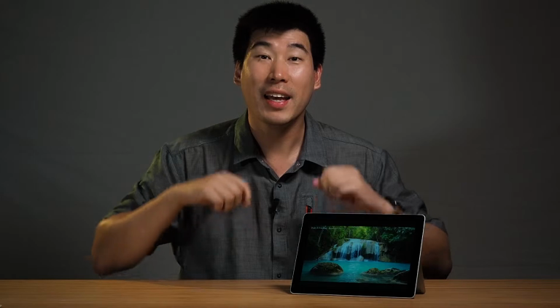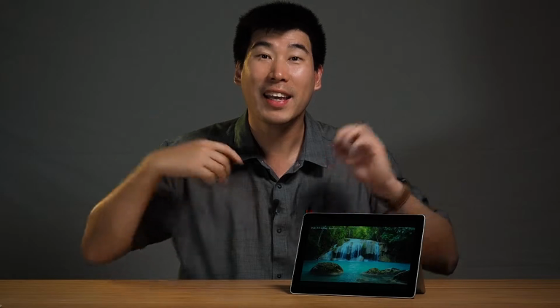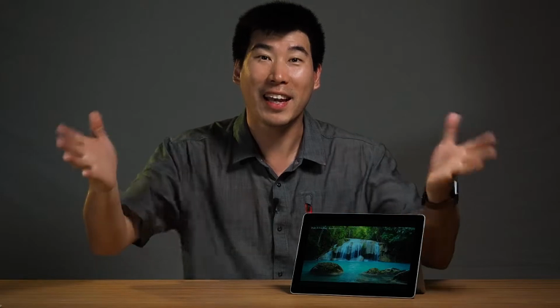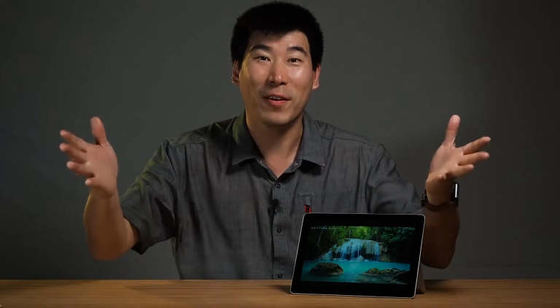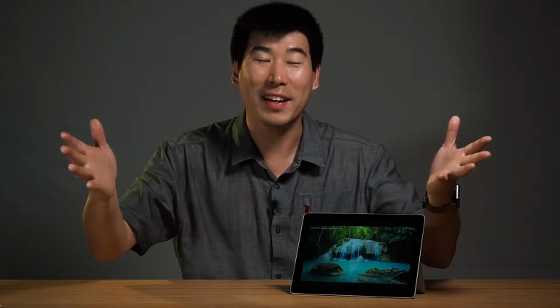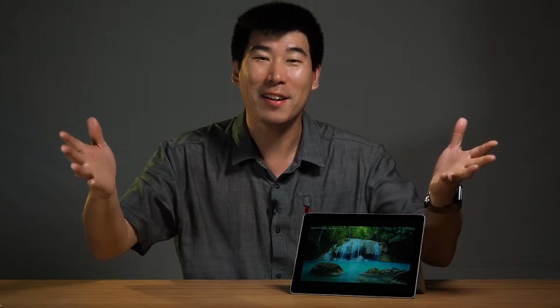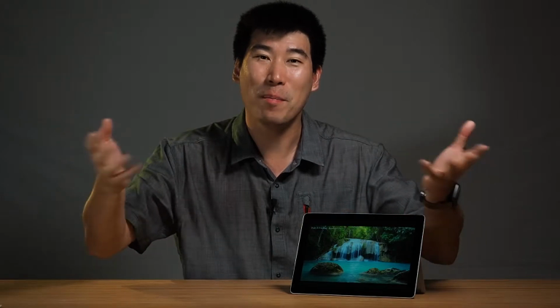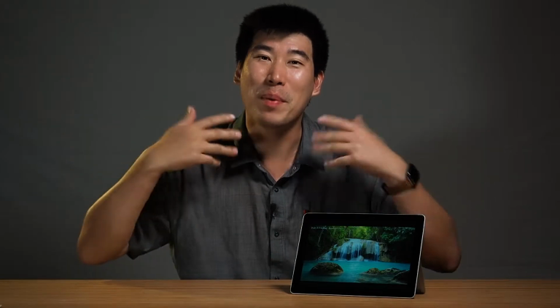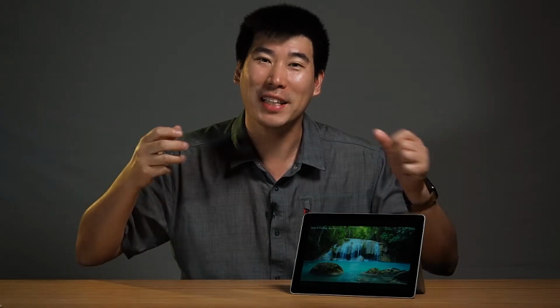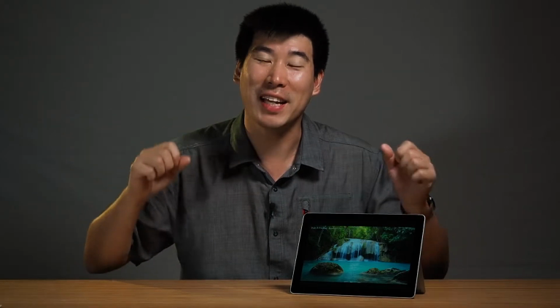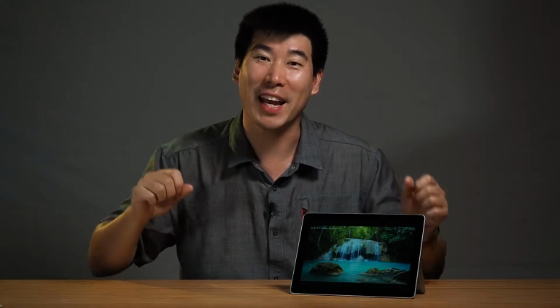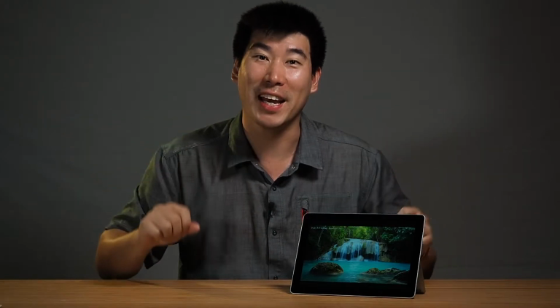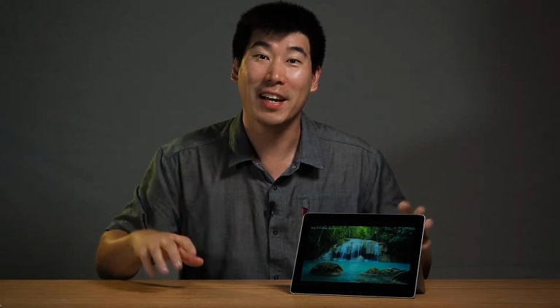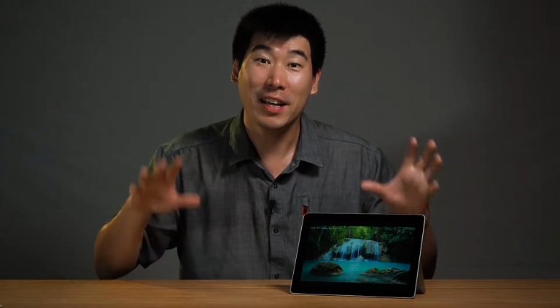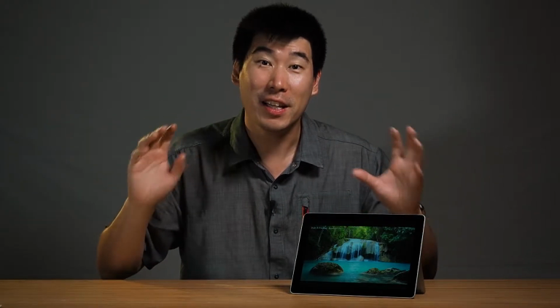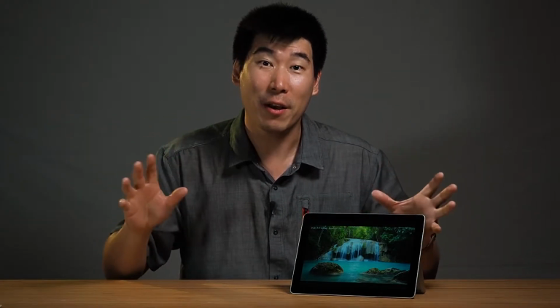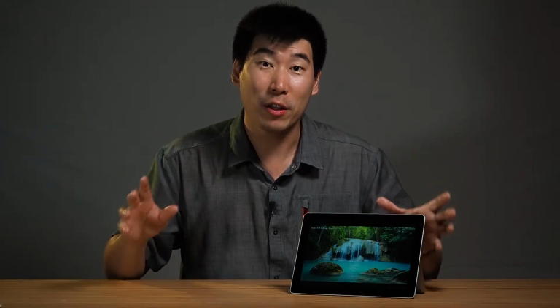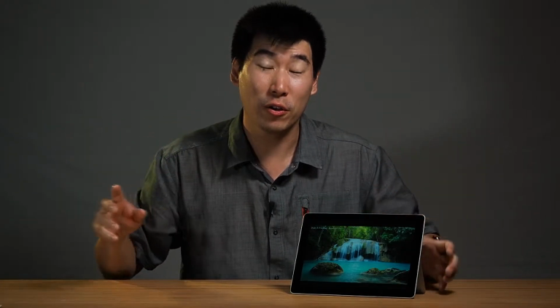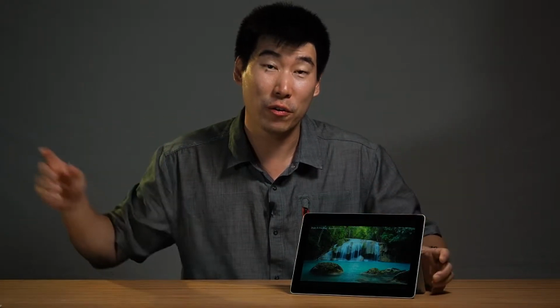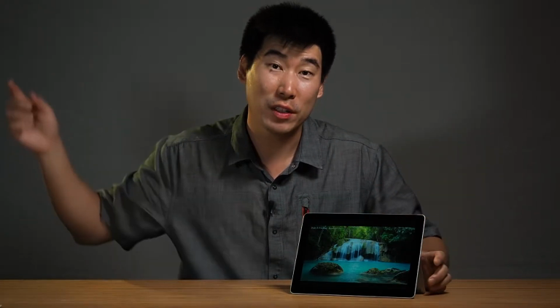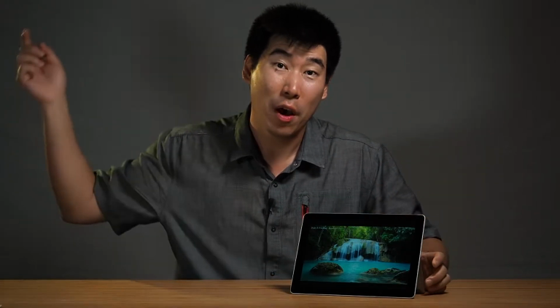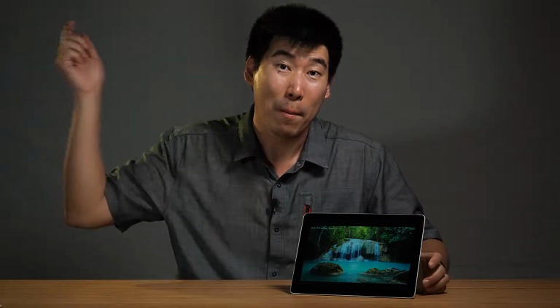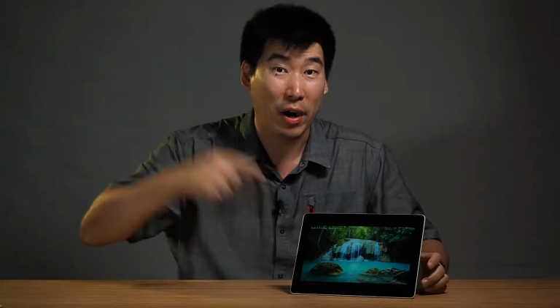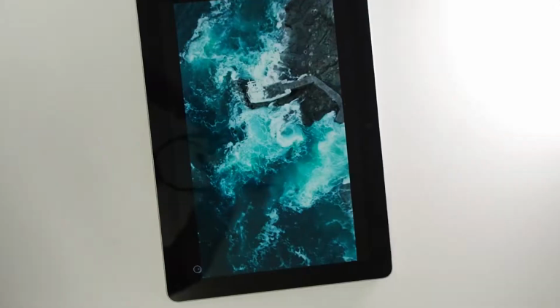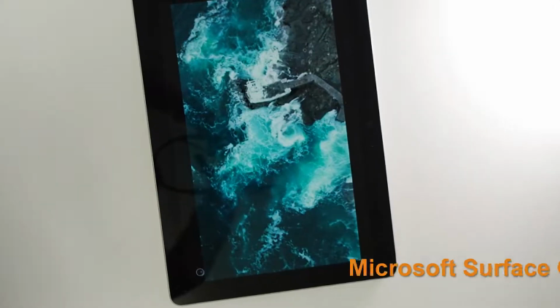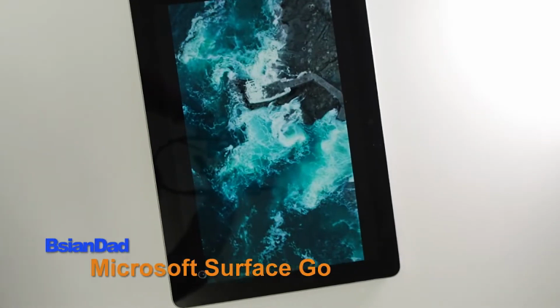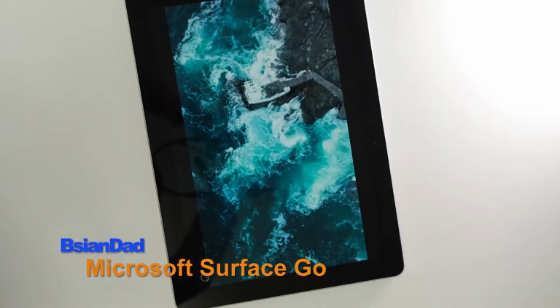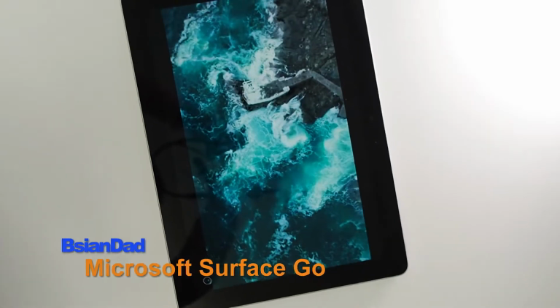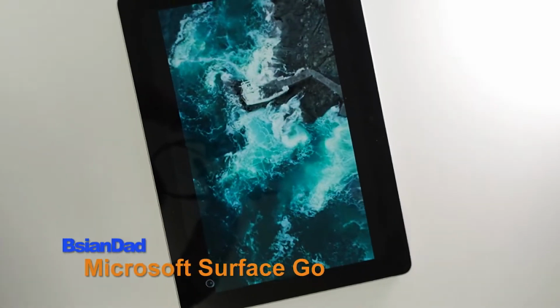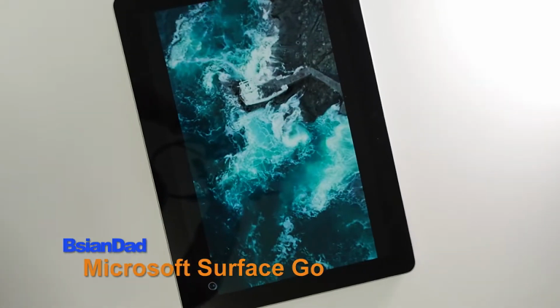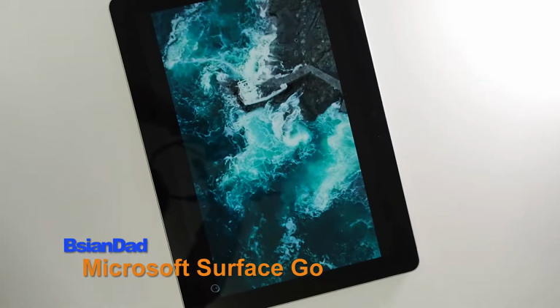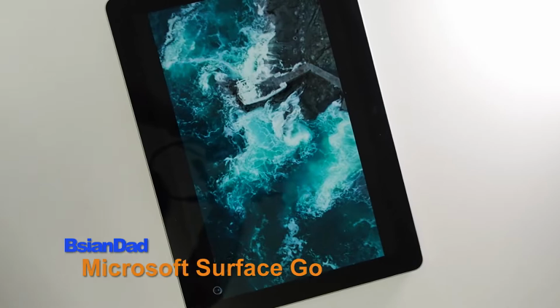Good everyone, B.A.J. here. Today we're looking at this Microsoft Surface Go.